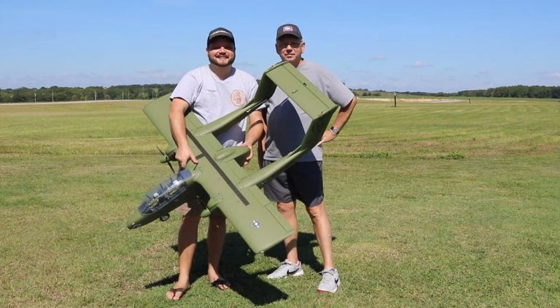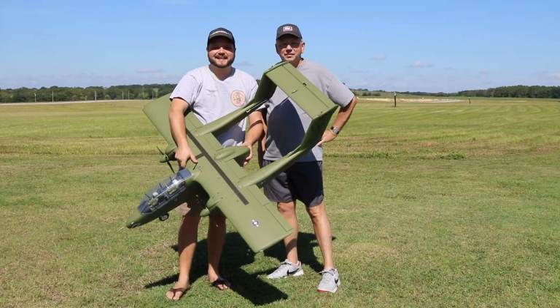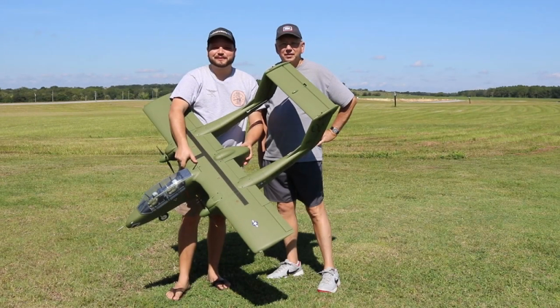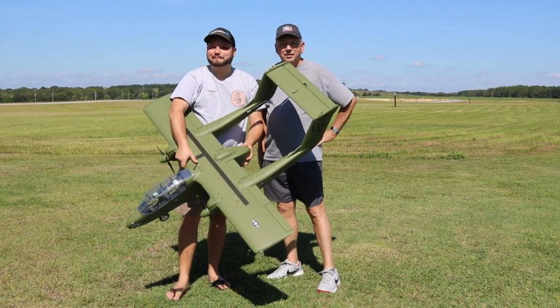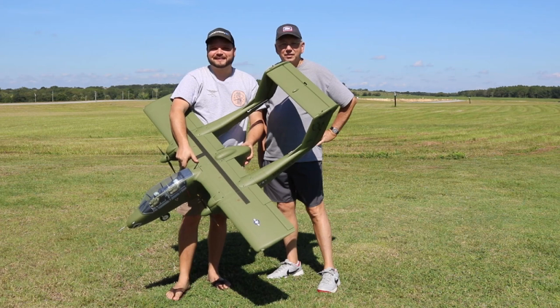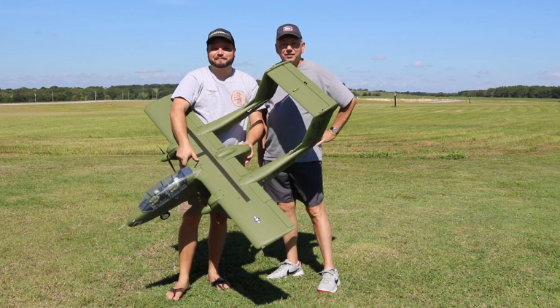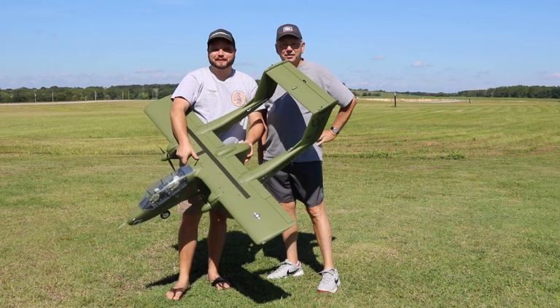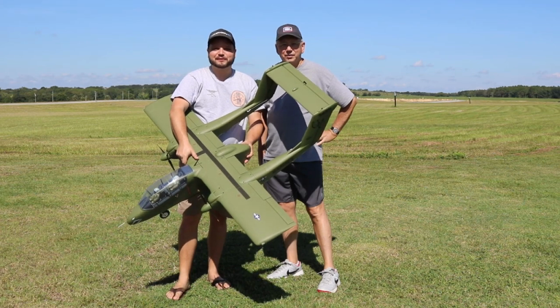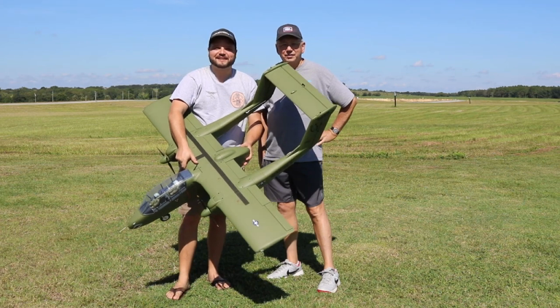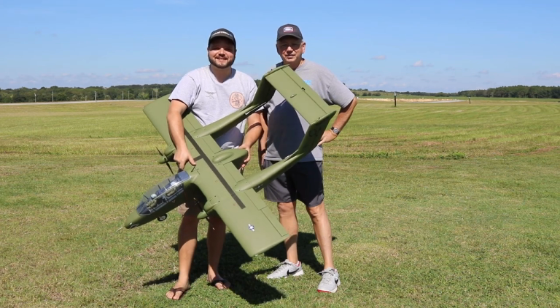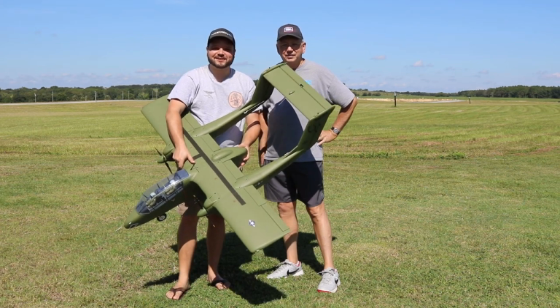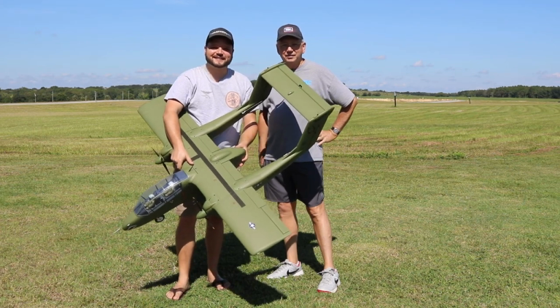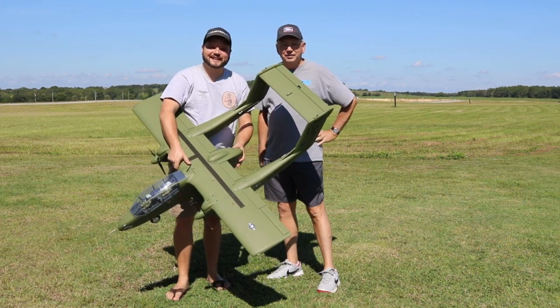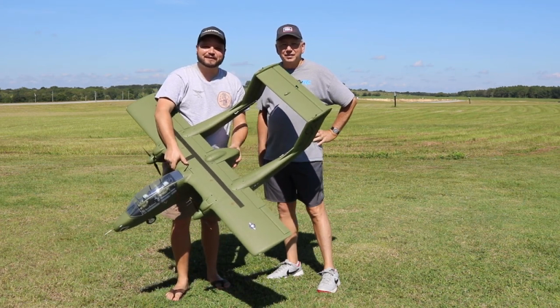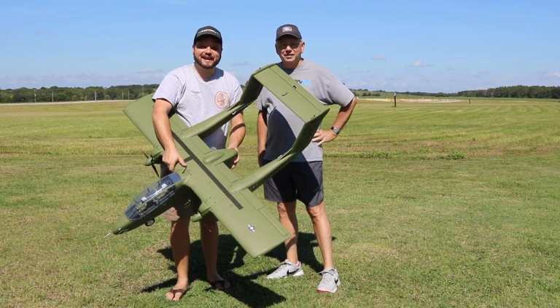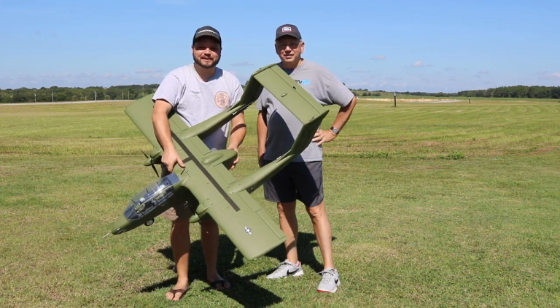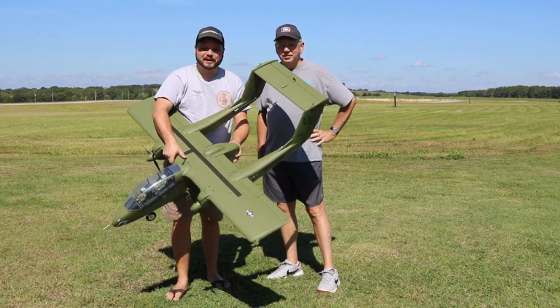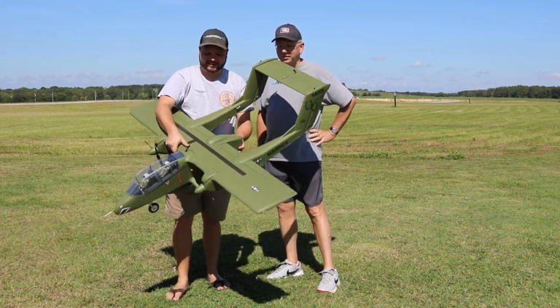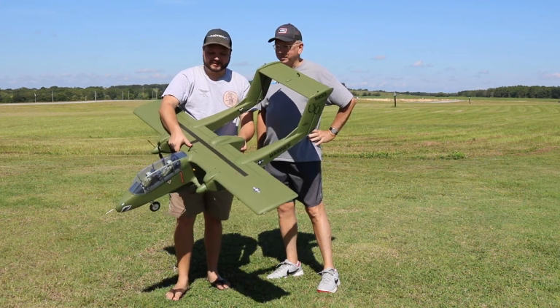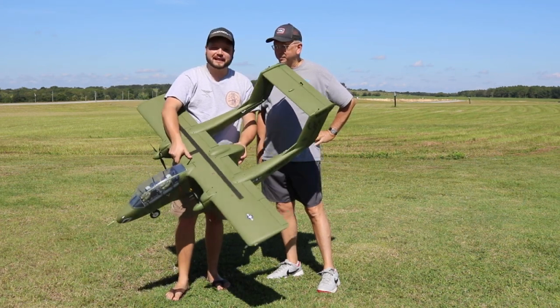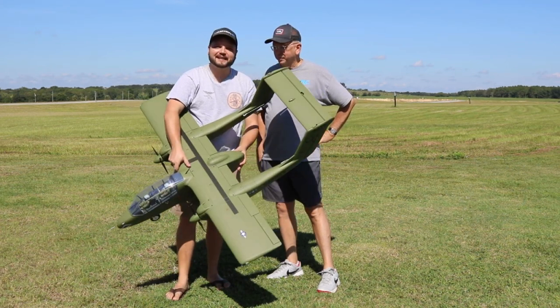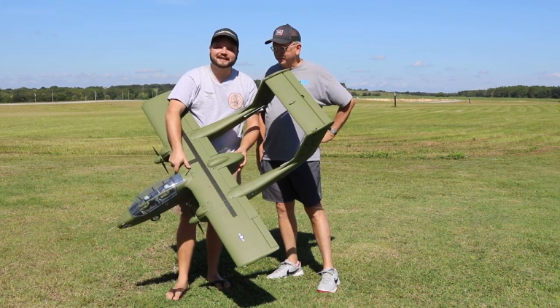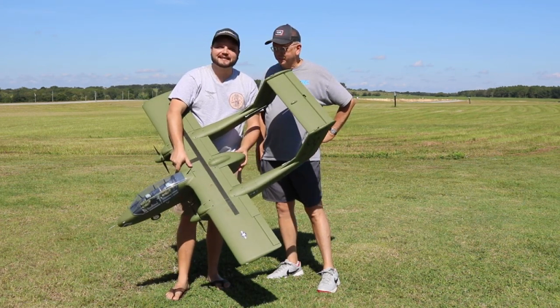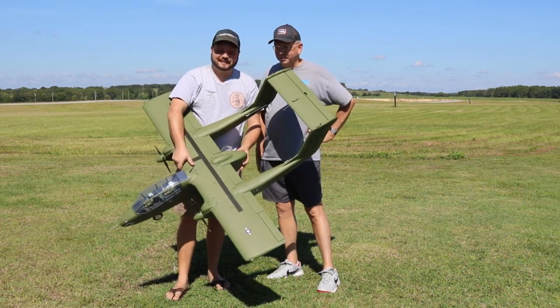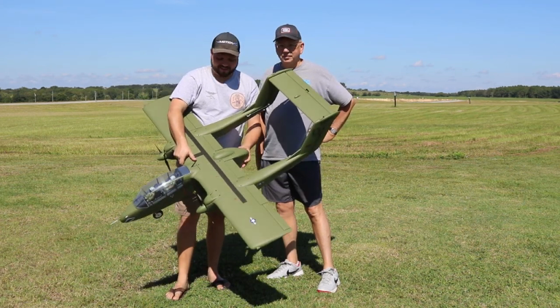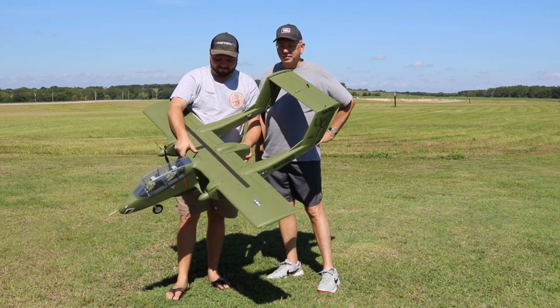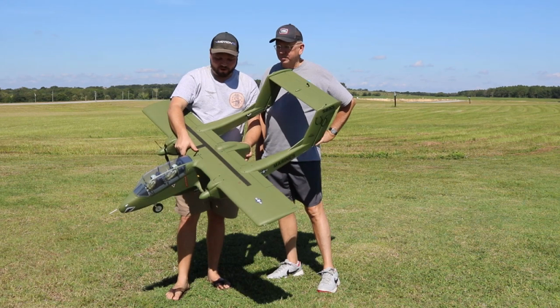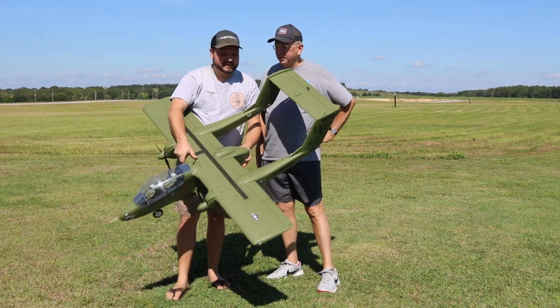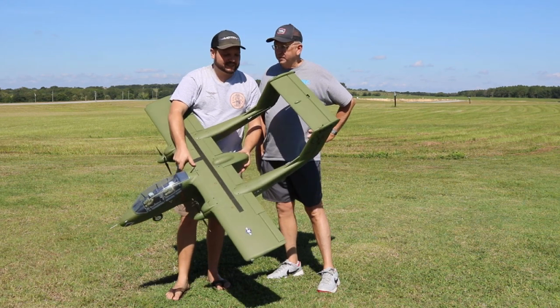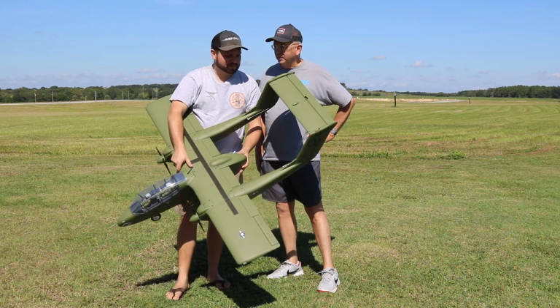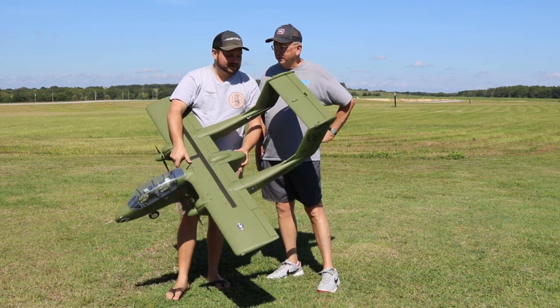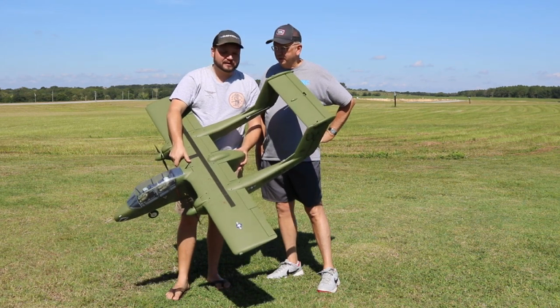Guys, welcome back to the Mary Boozer's RC channel. Today we have the brand new Flightline OV-10 Bronco.